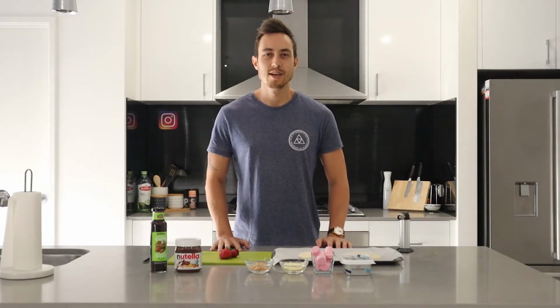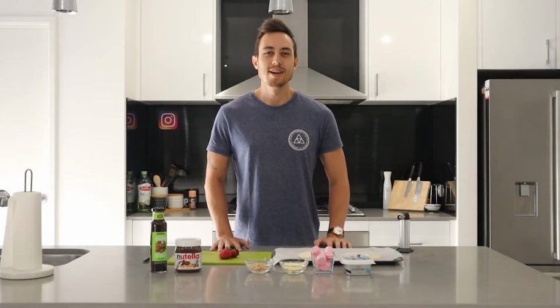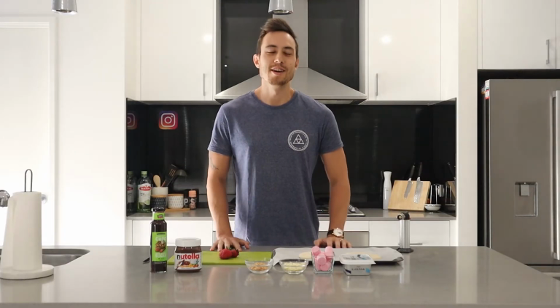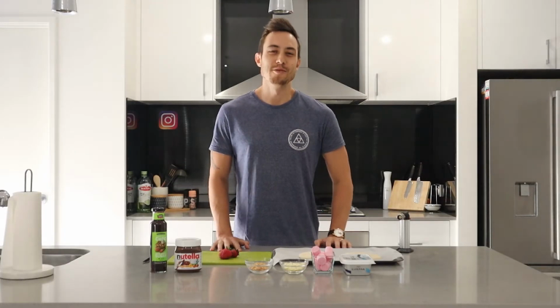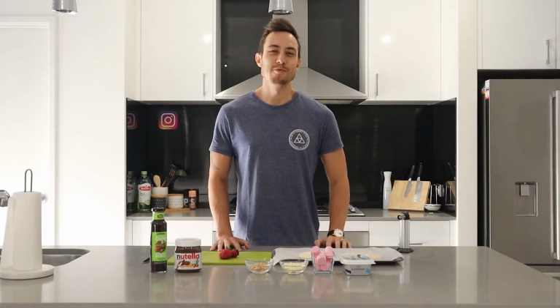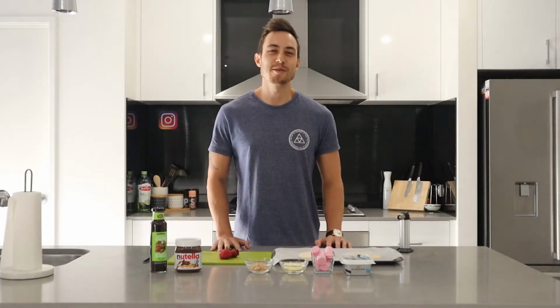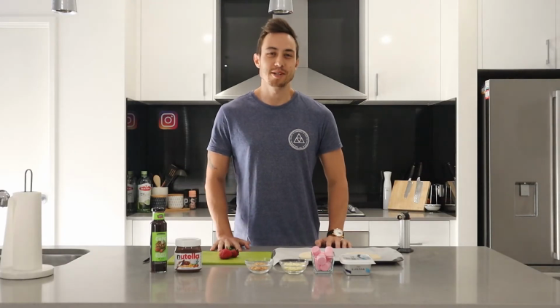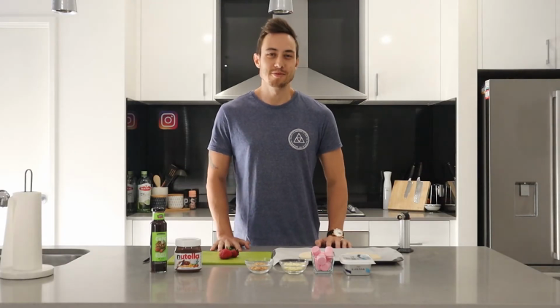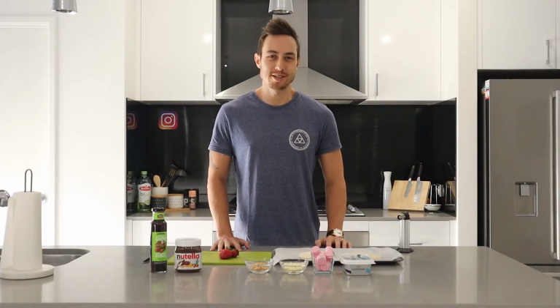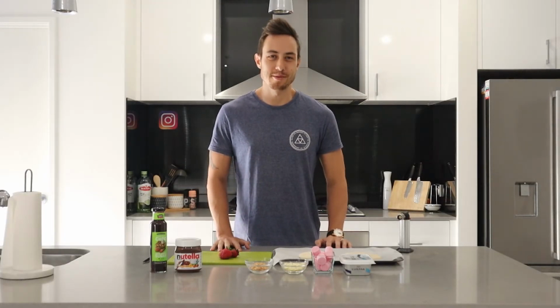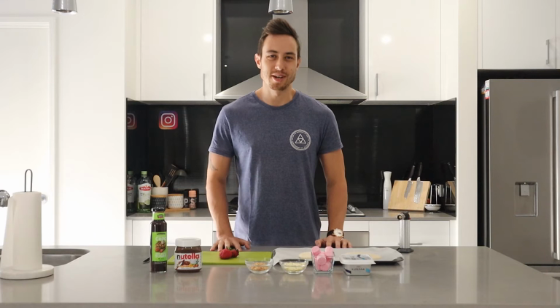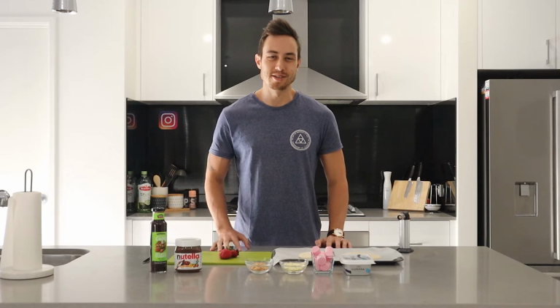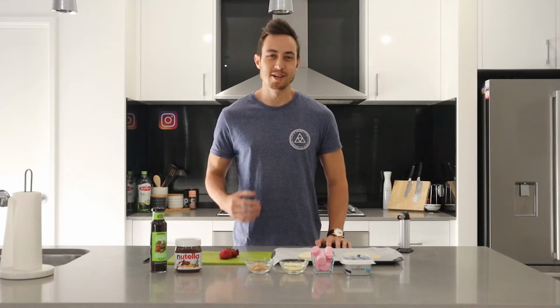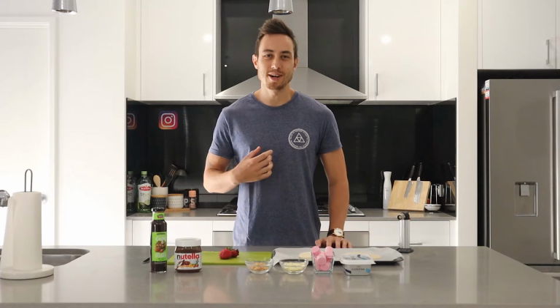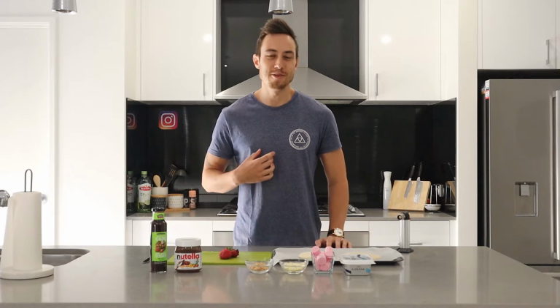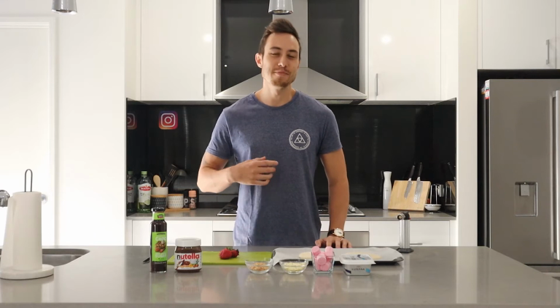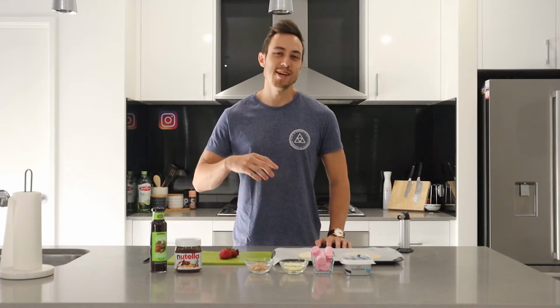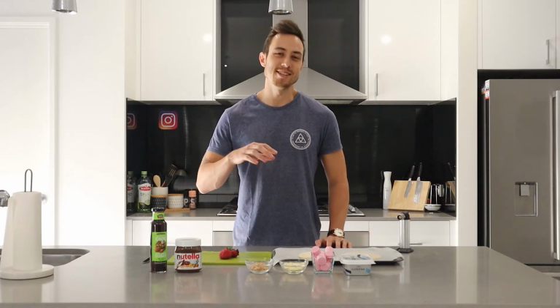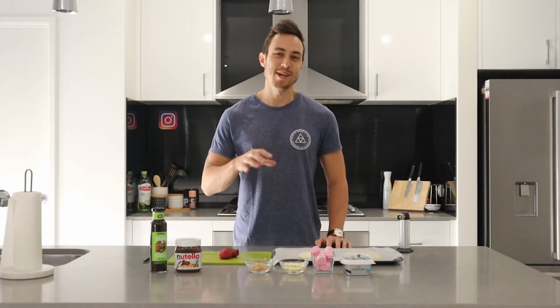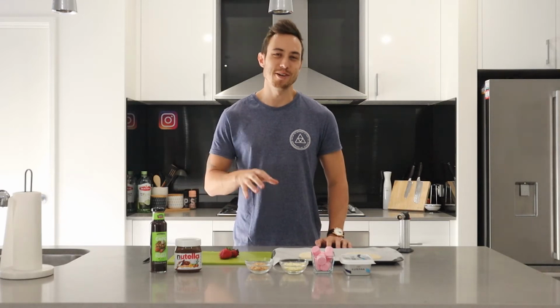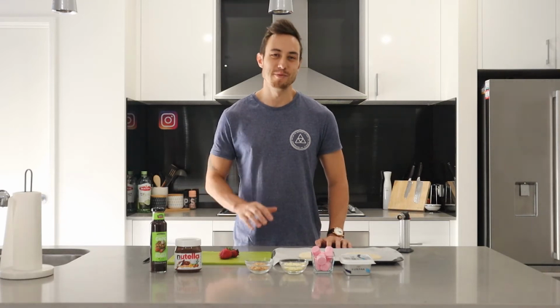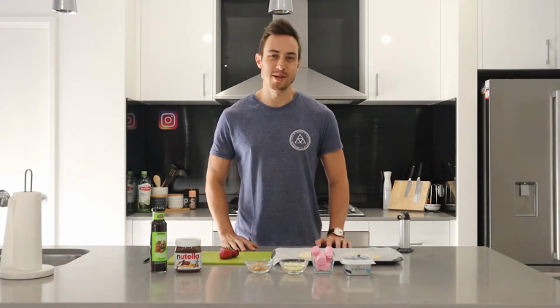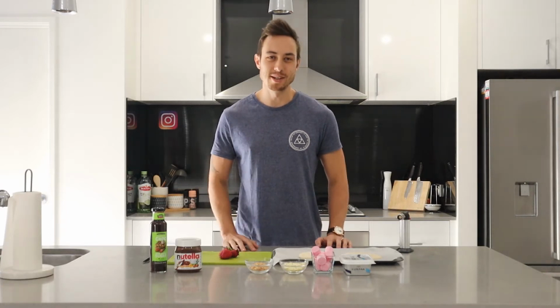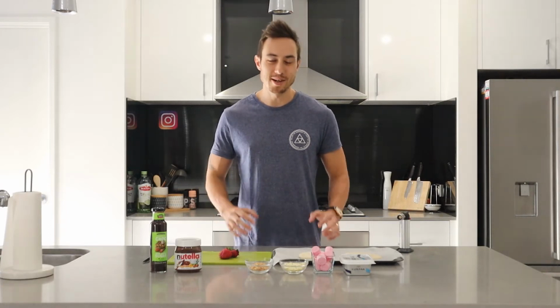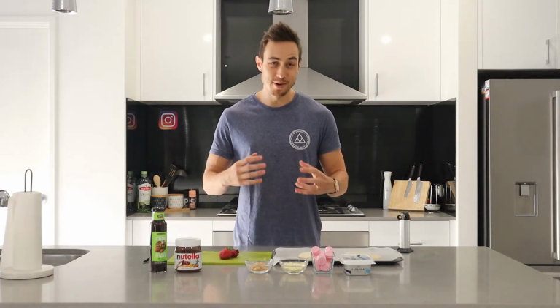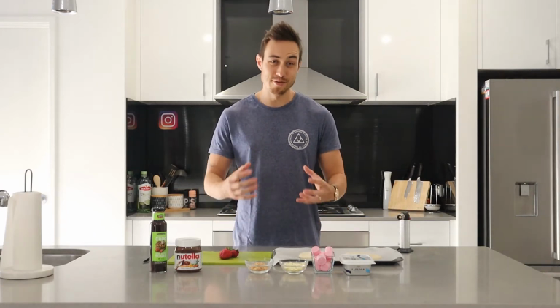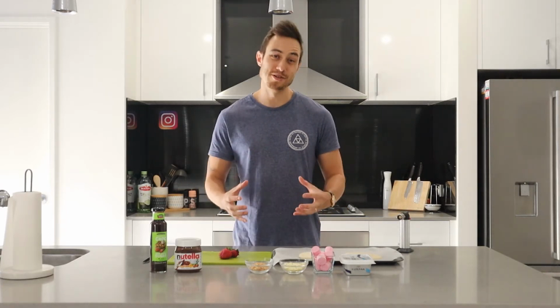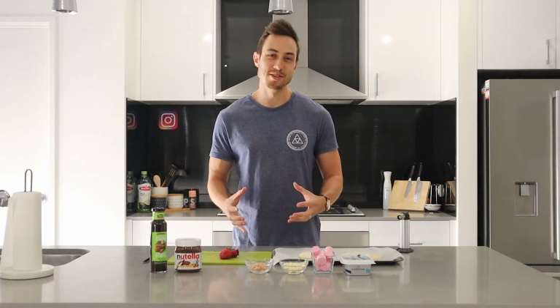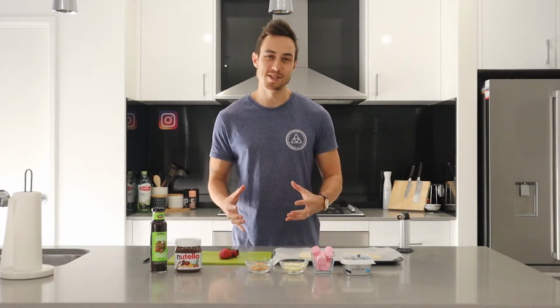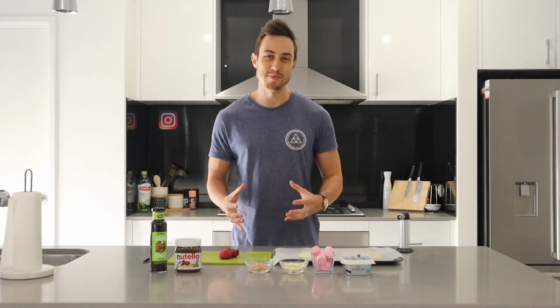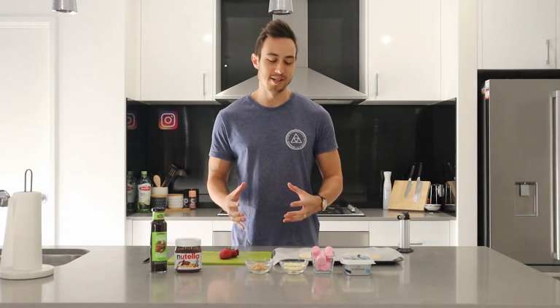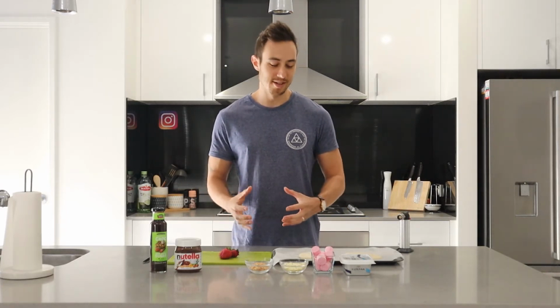Hey everyone, welcome back to Rice Camera Action. I'm Rob and today we're going to be making my version of a dessert pizza.